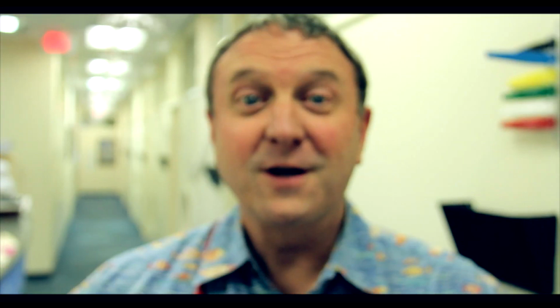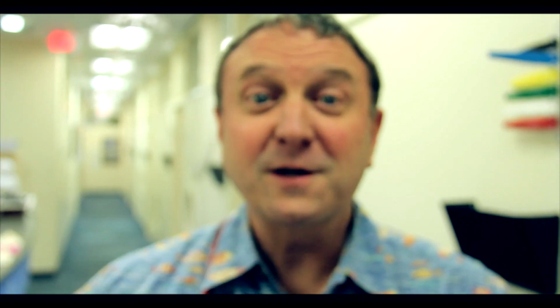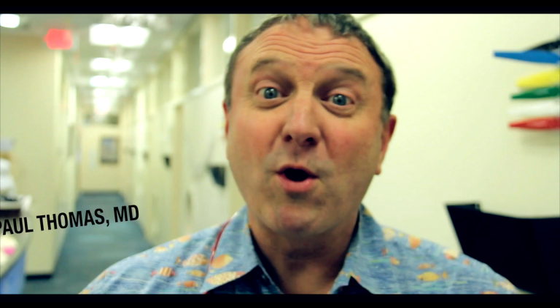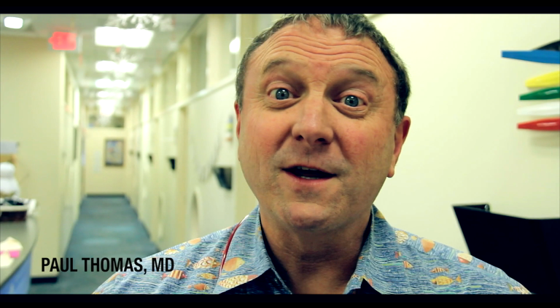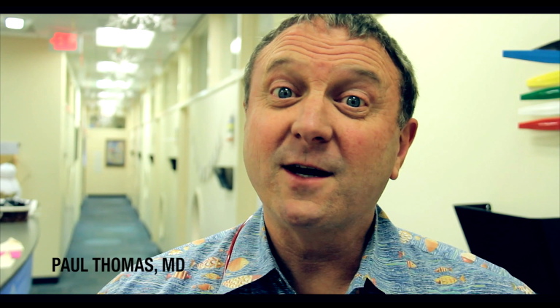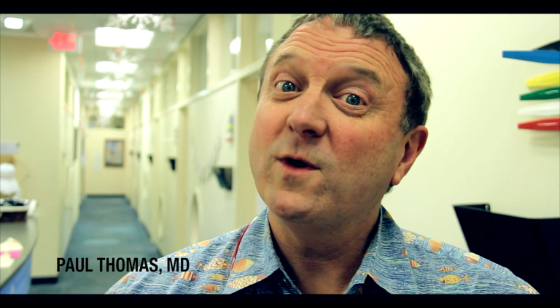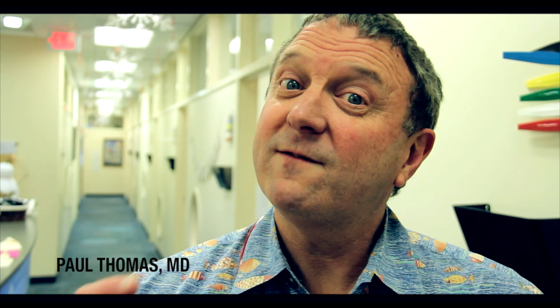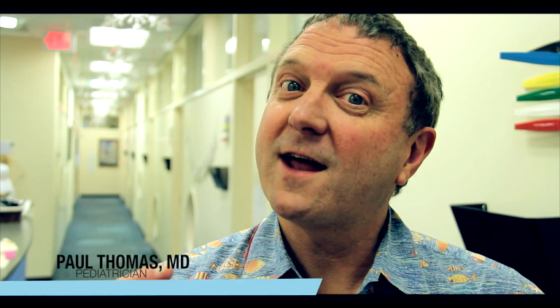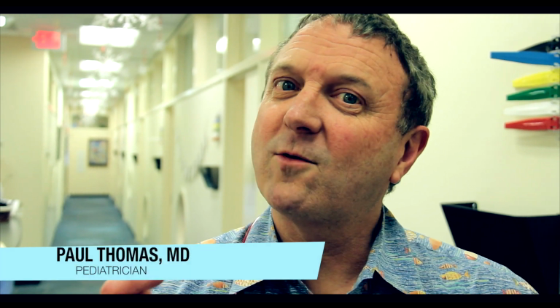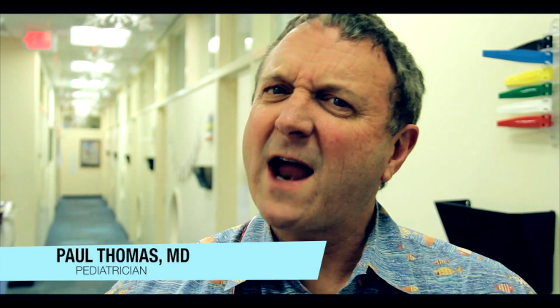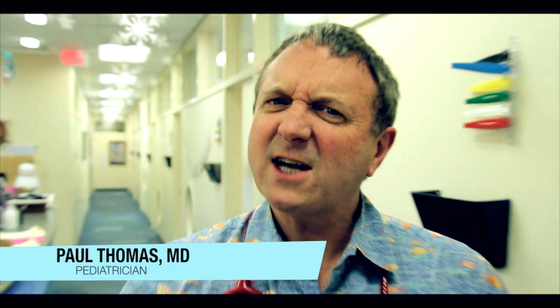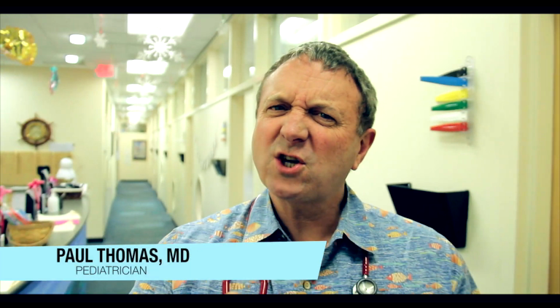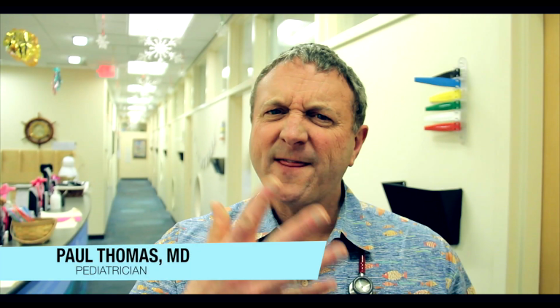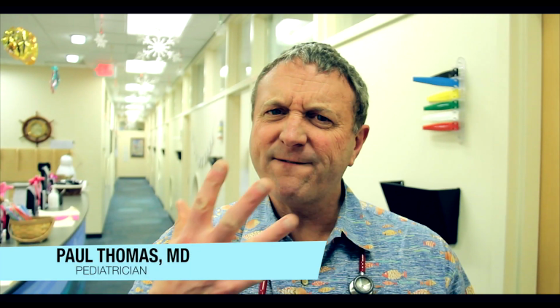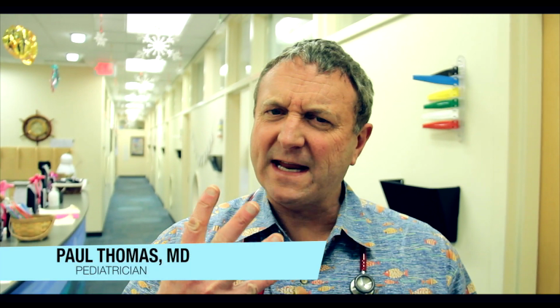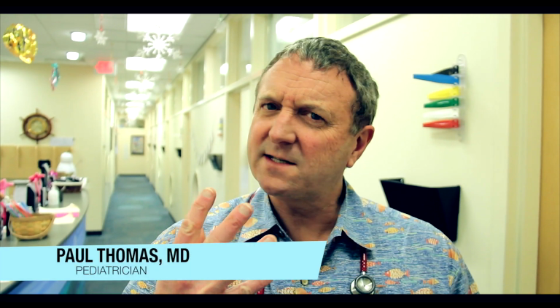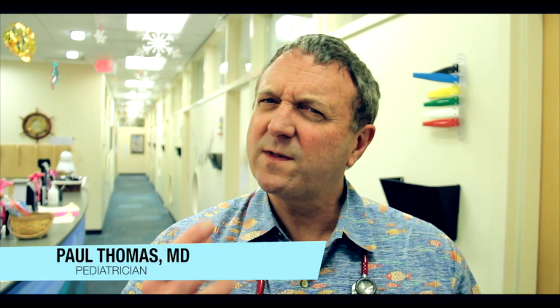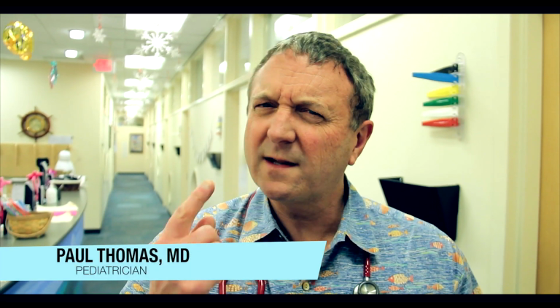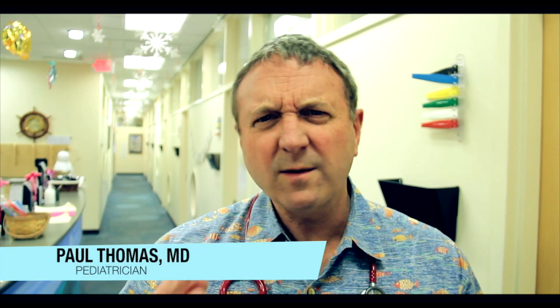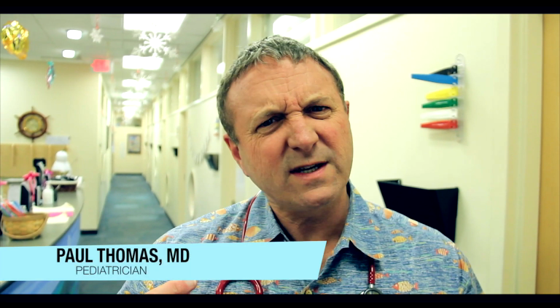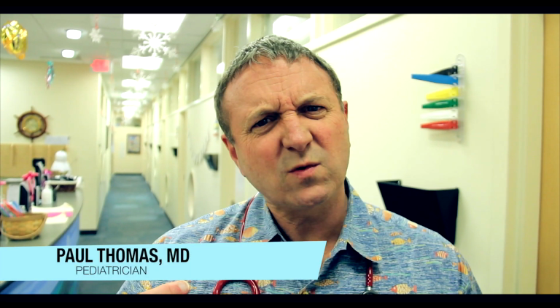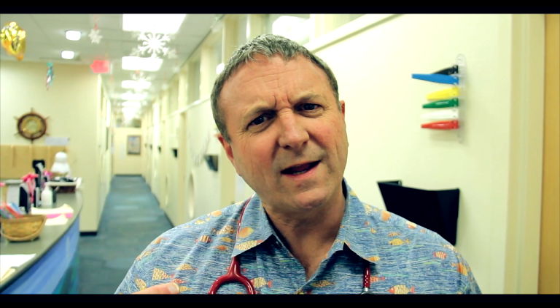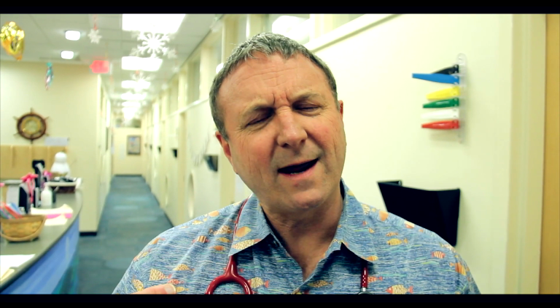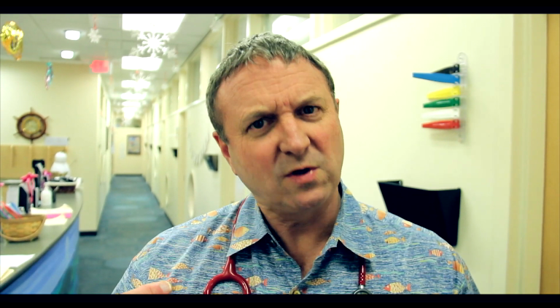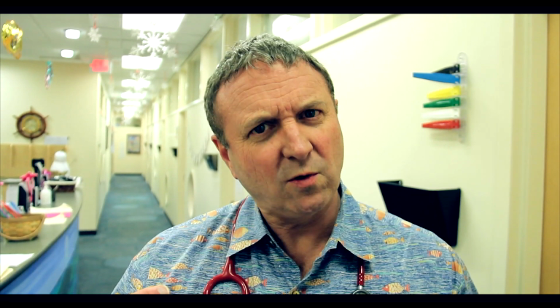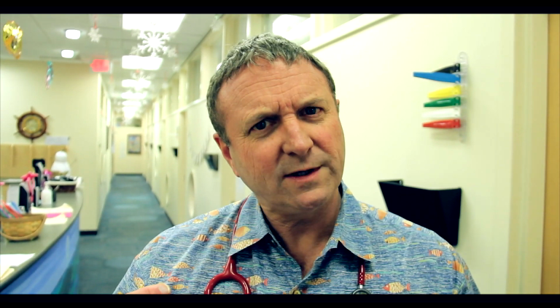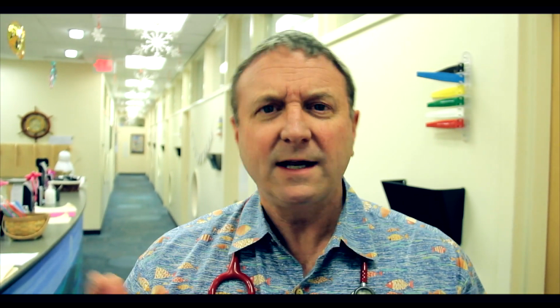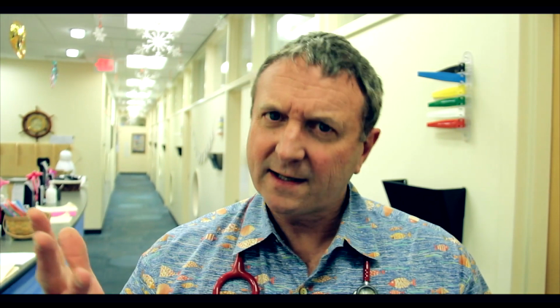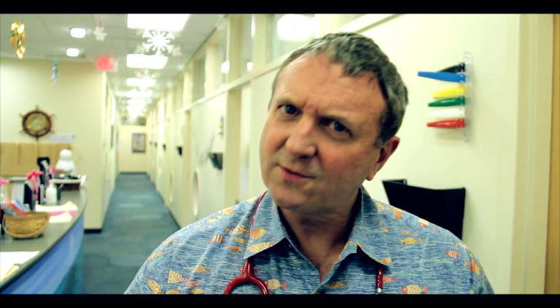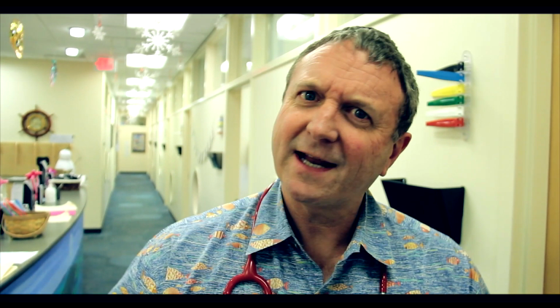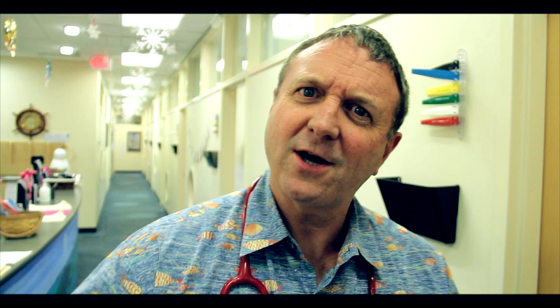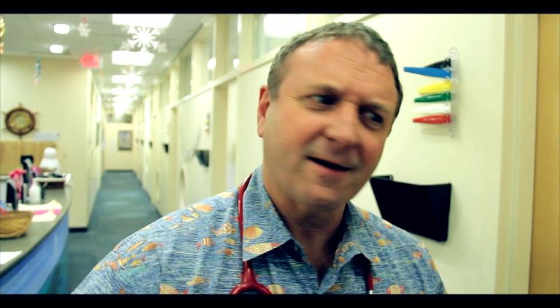Dr. Paul here. We've got a rash on the face with a little bit of swelling, I'm told. Let's go take a look.